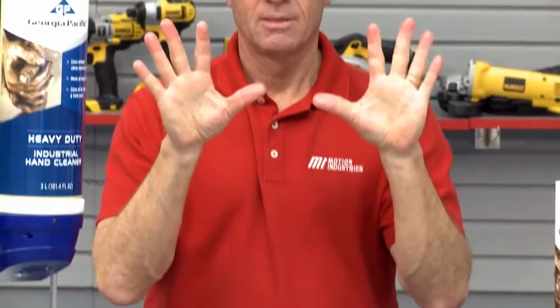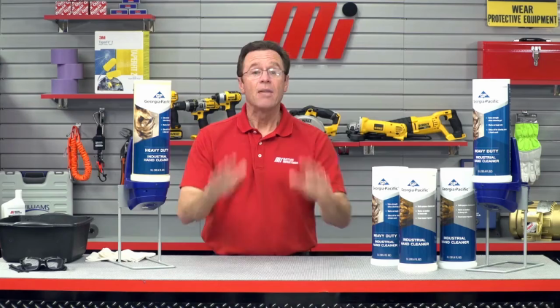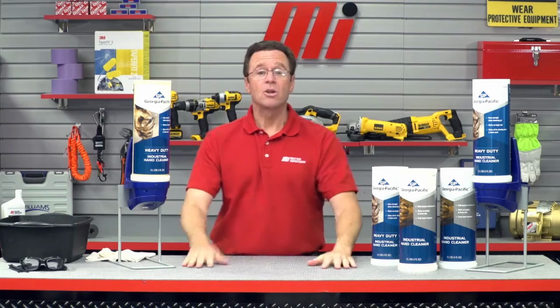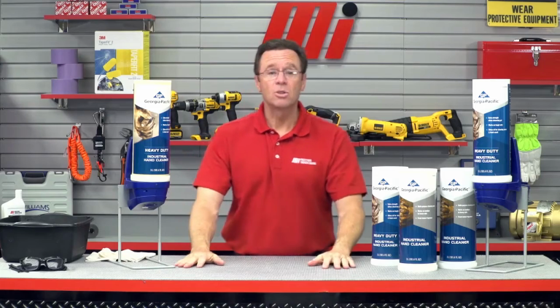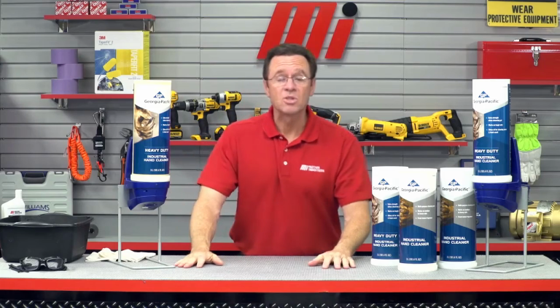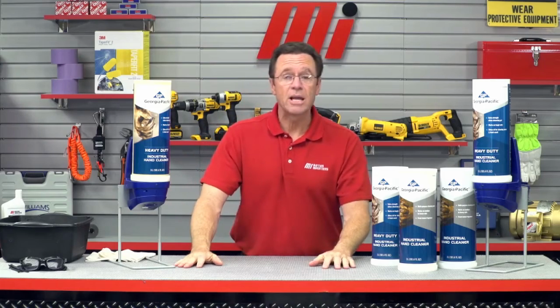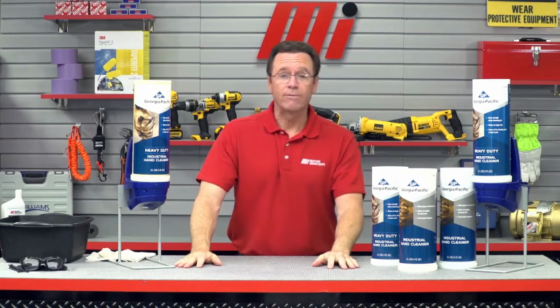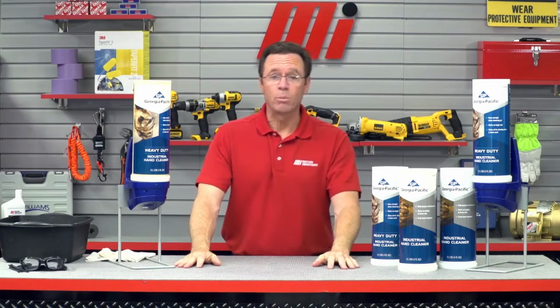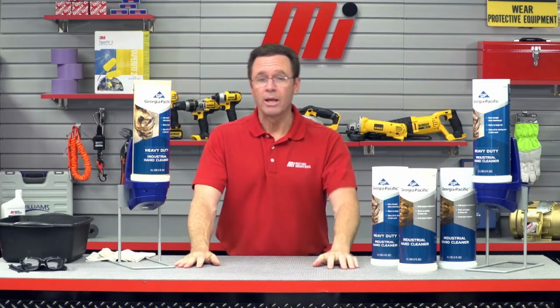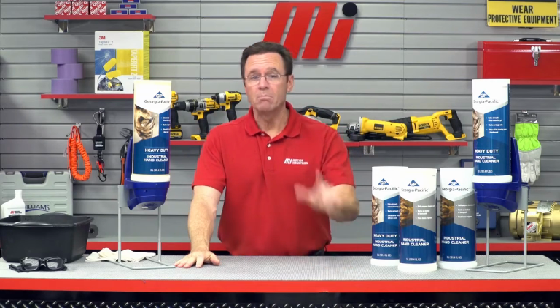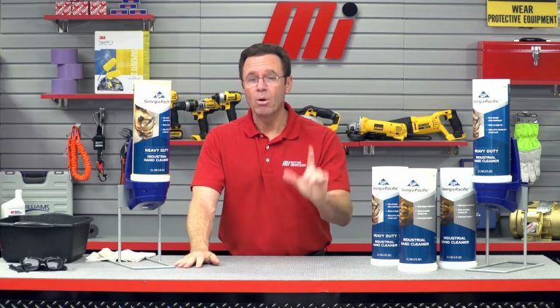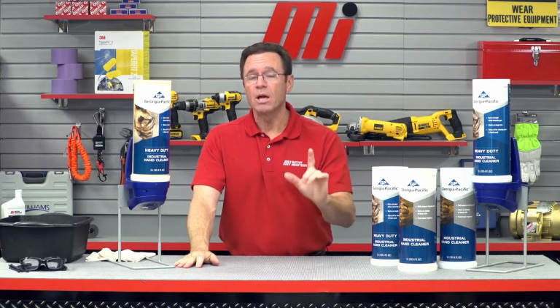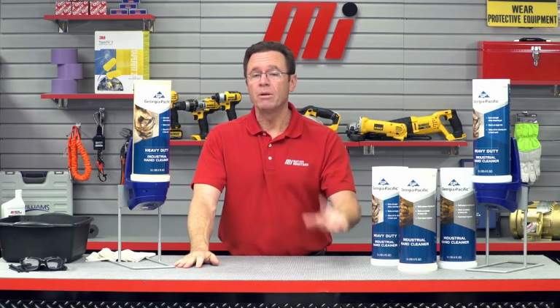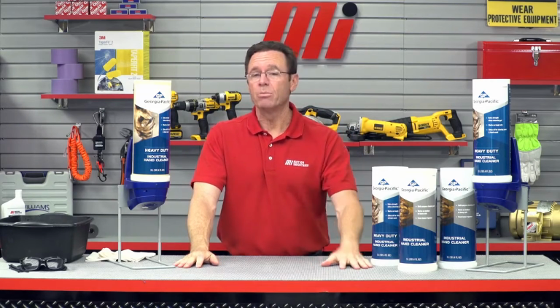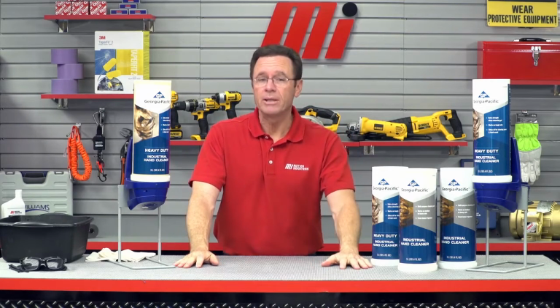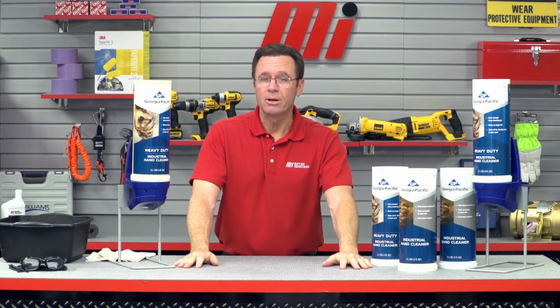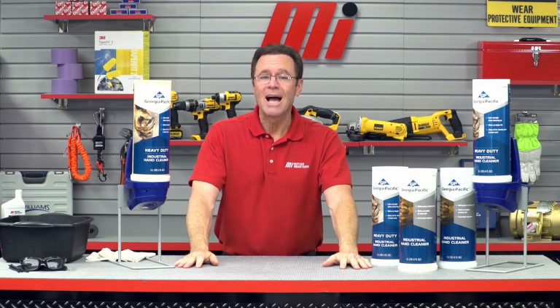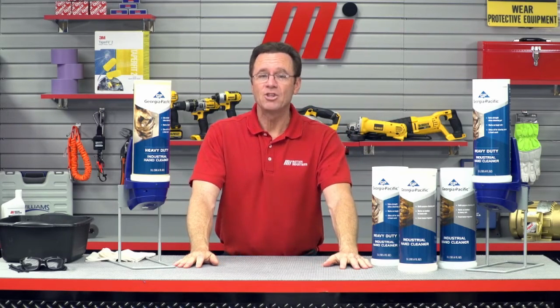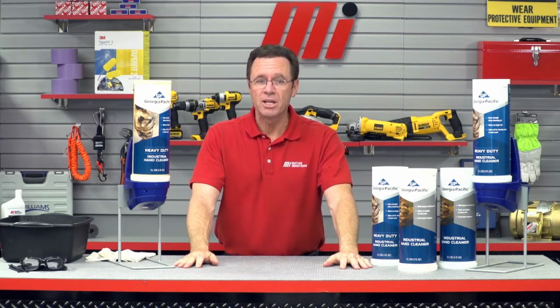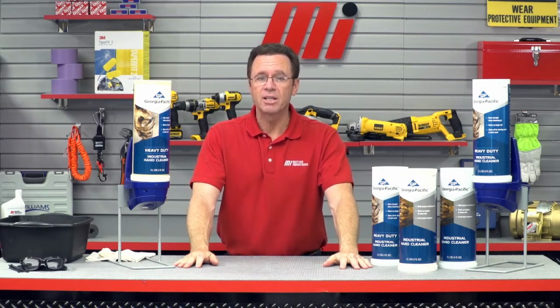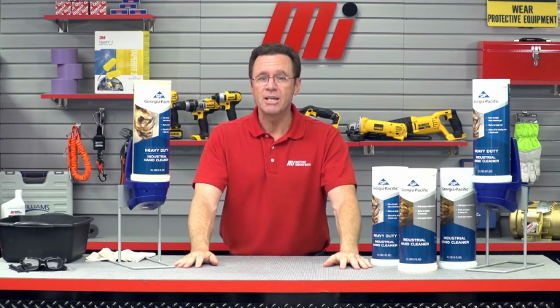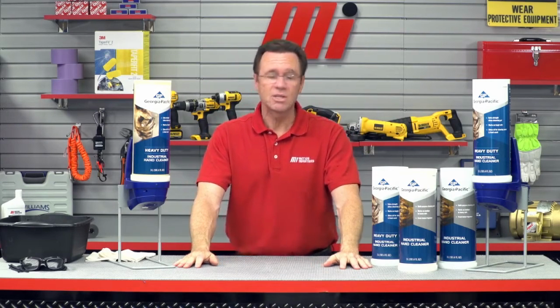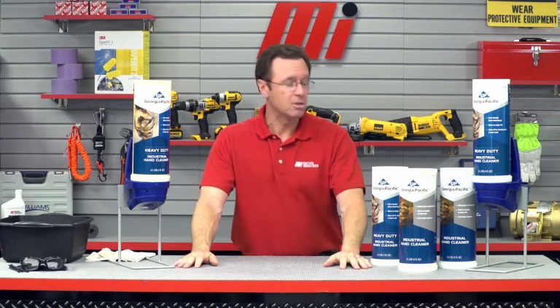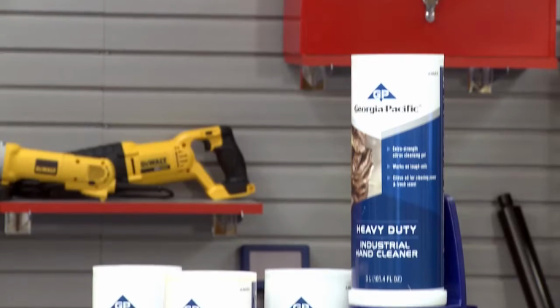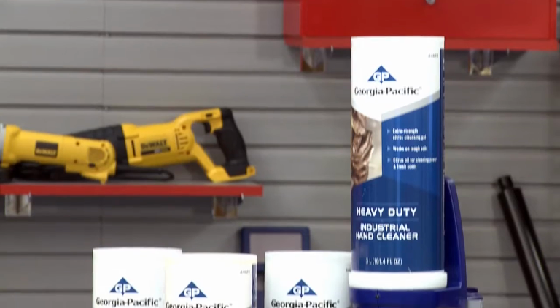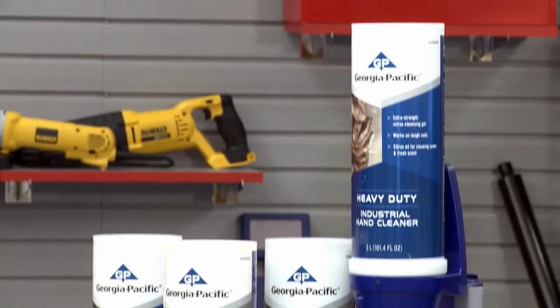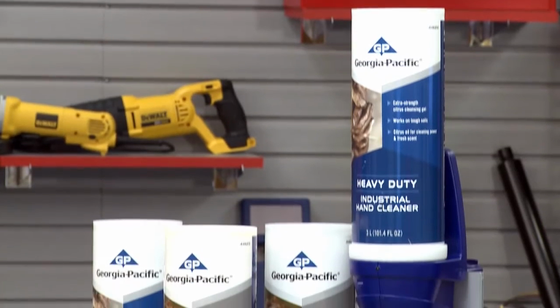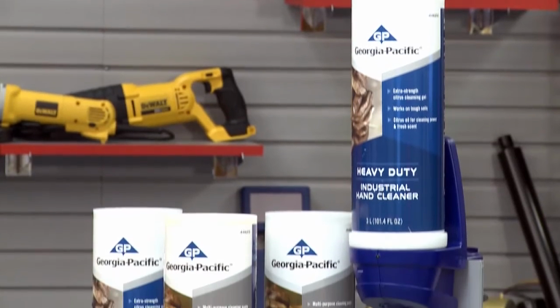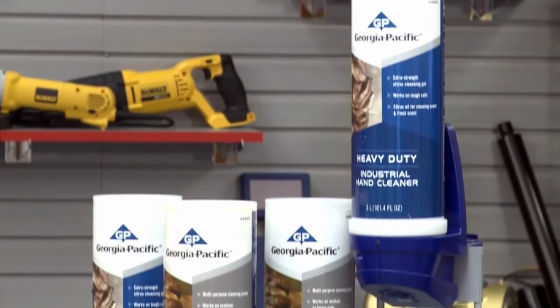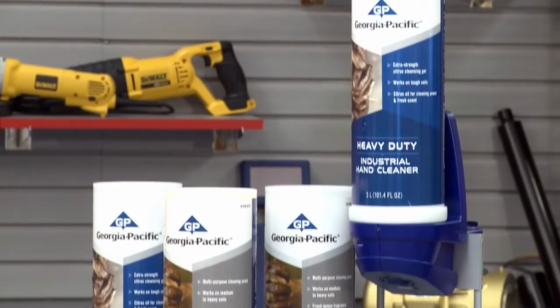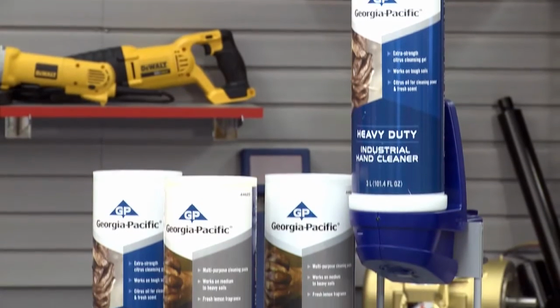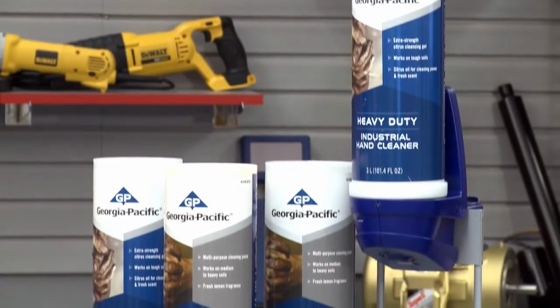There's also a standard formula, and both come in three-liter hygienically sealed canisters, like you see right here.